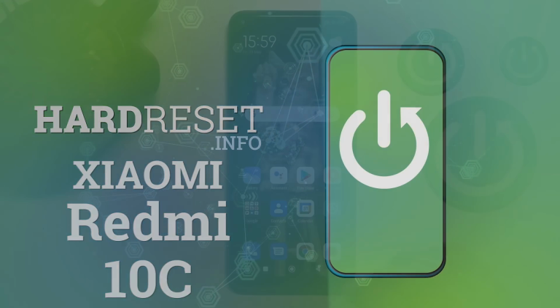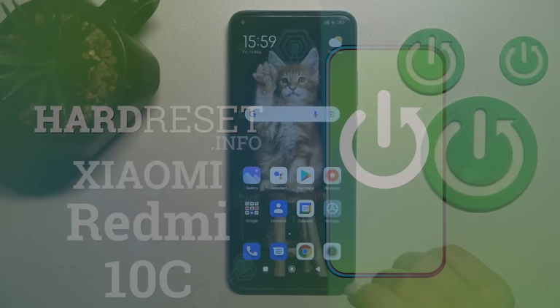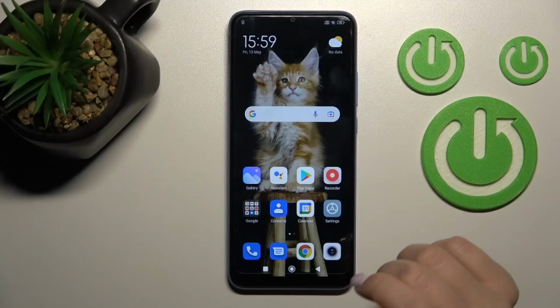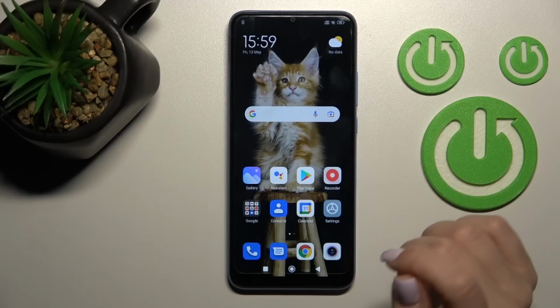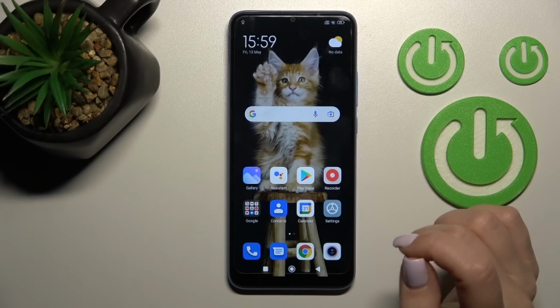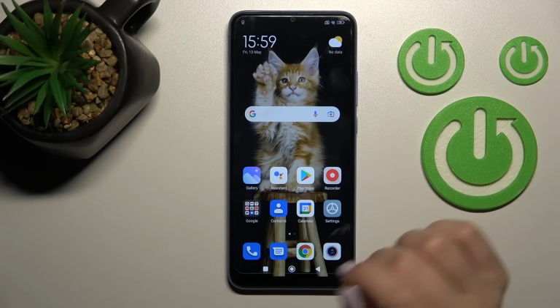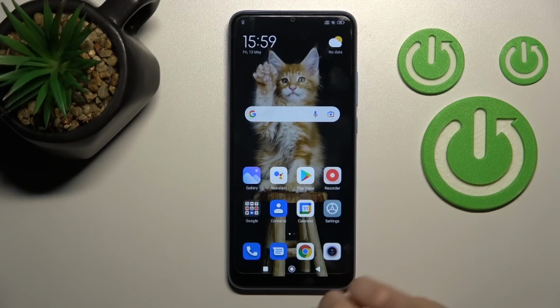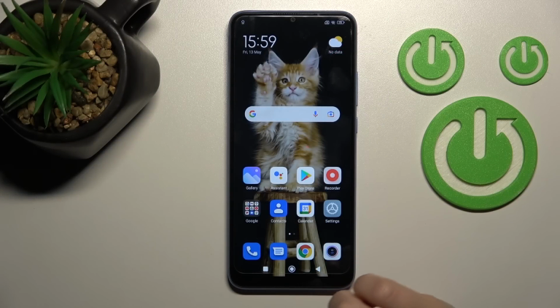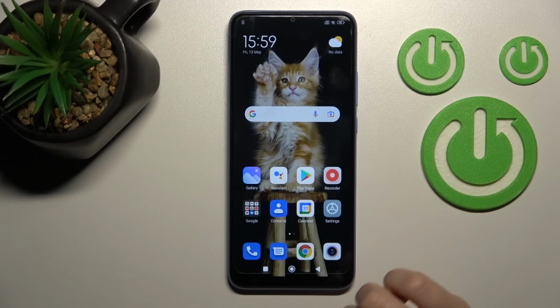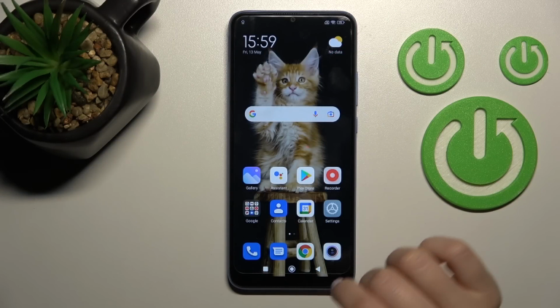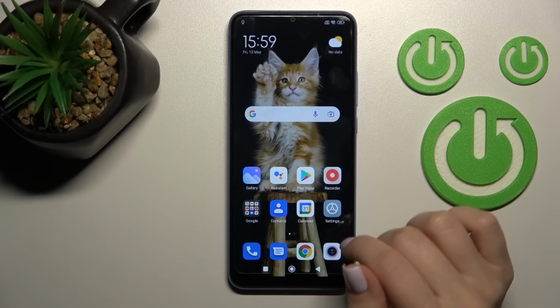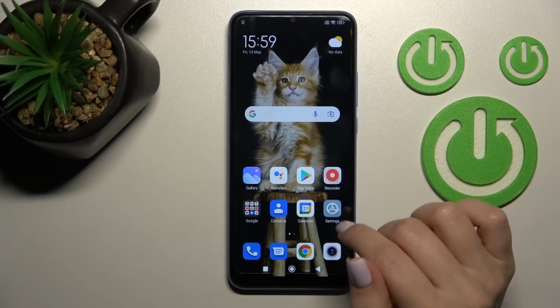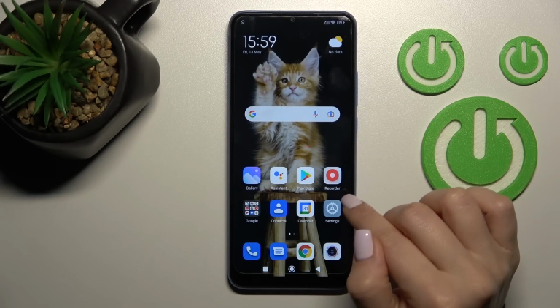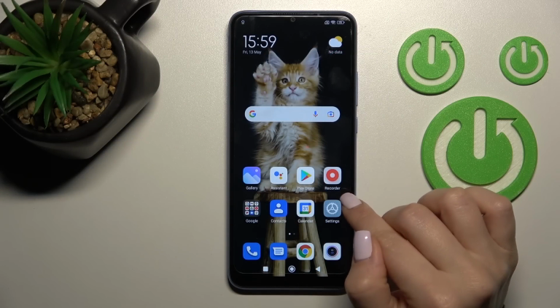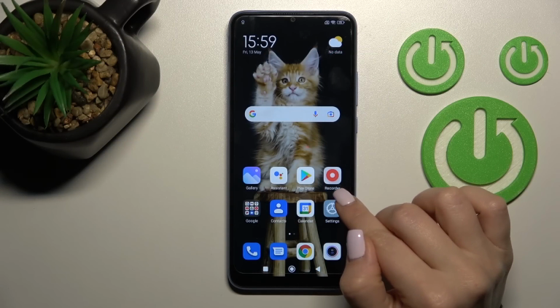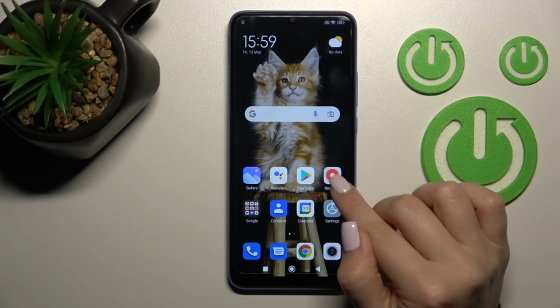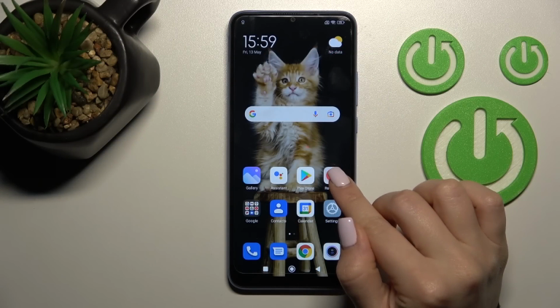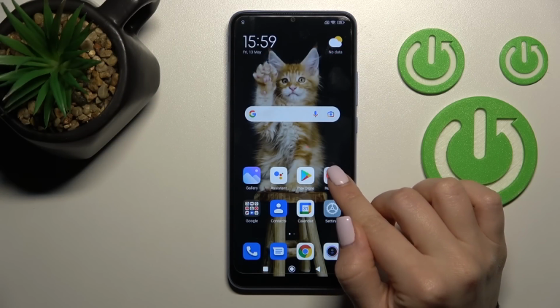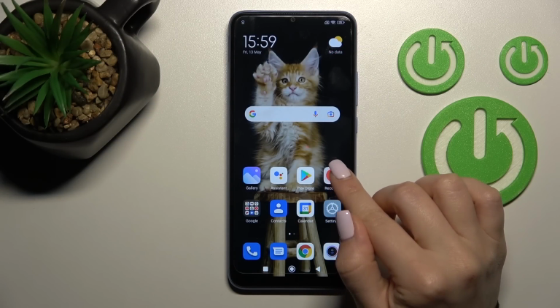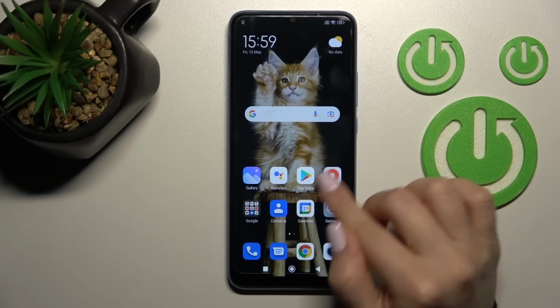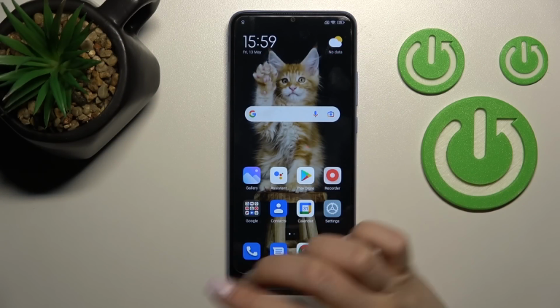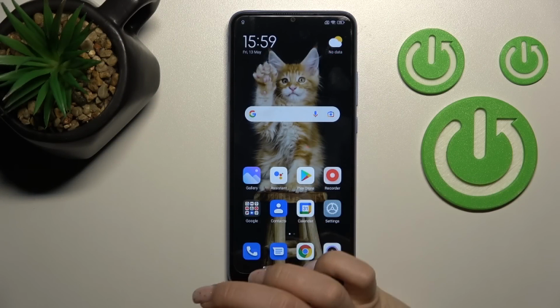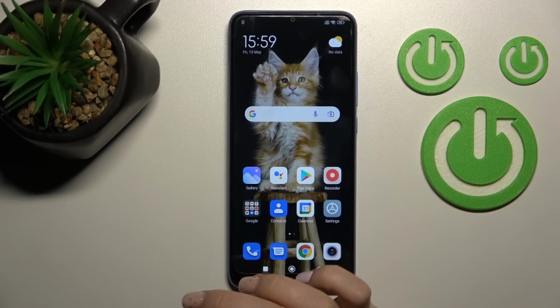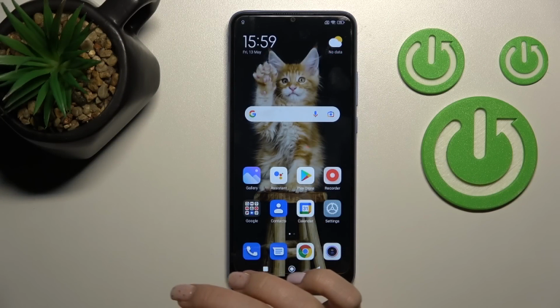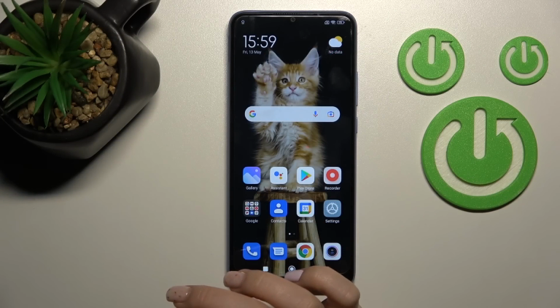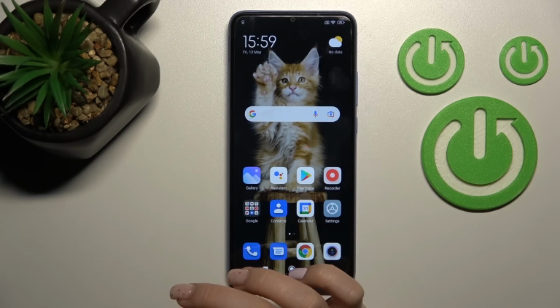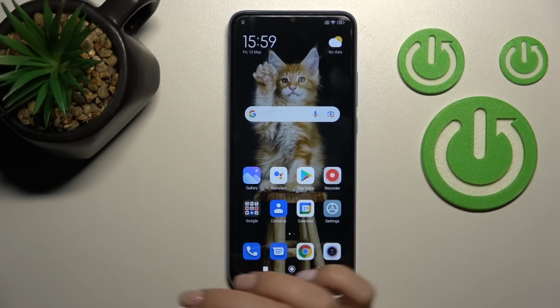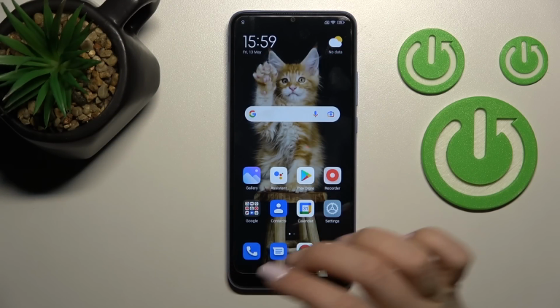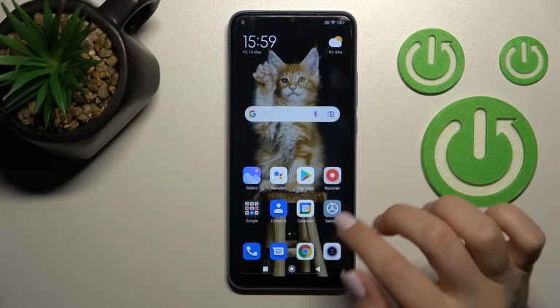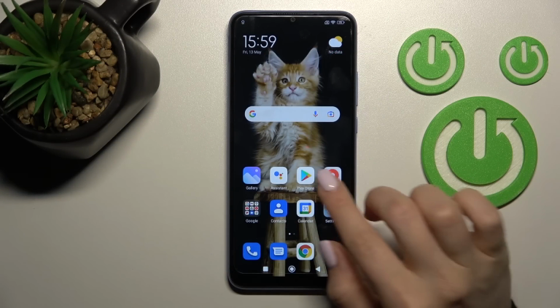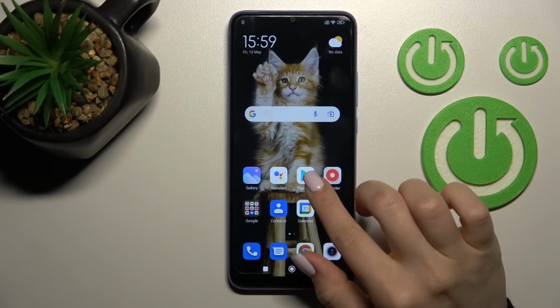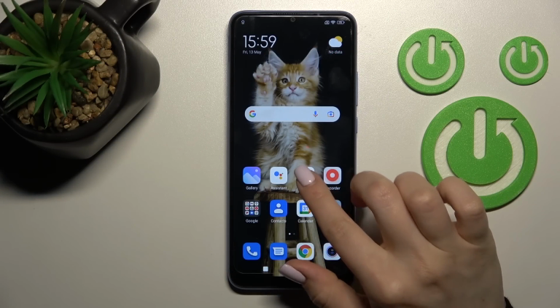Welcome to TV for NFMX. I'm using my Redmi 10C and I'll show you how to install an iPhone keyboard on this device.